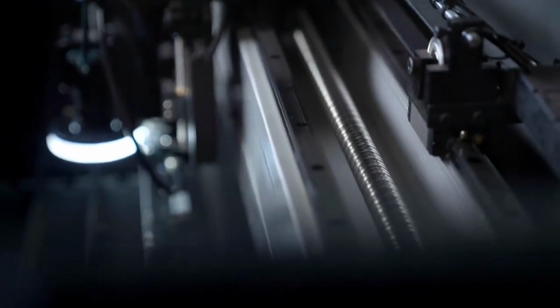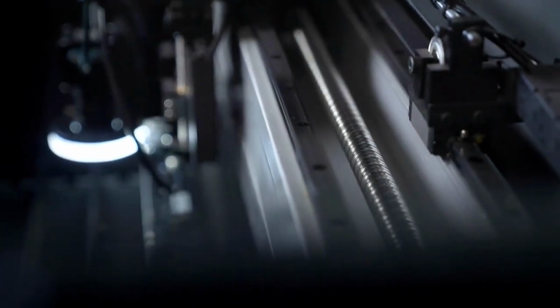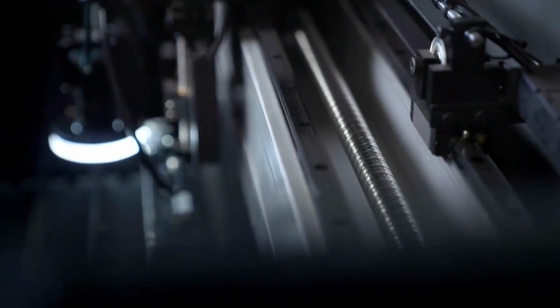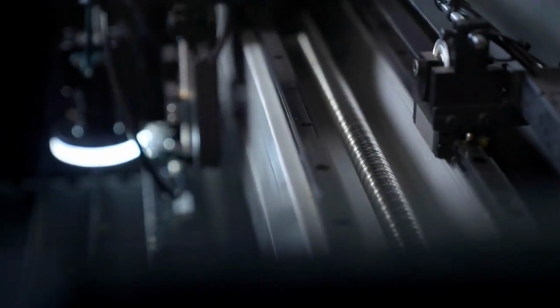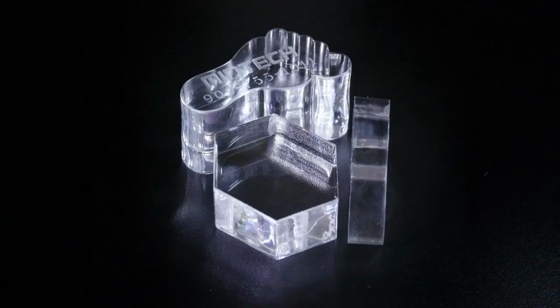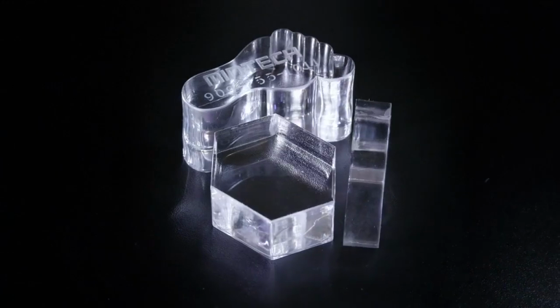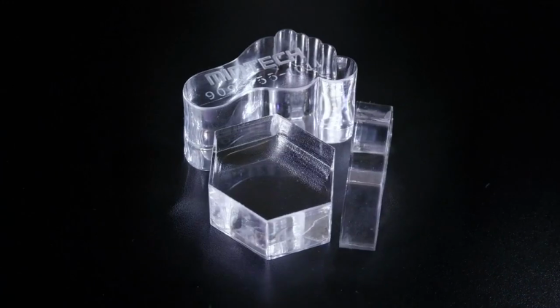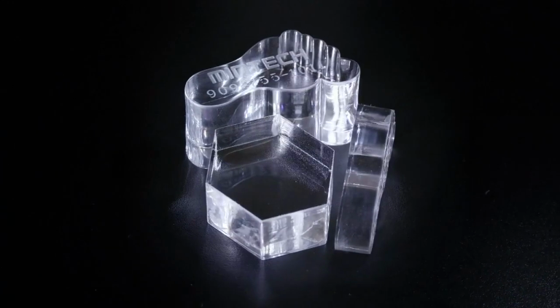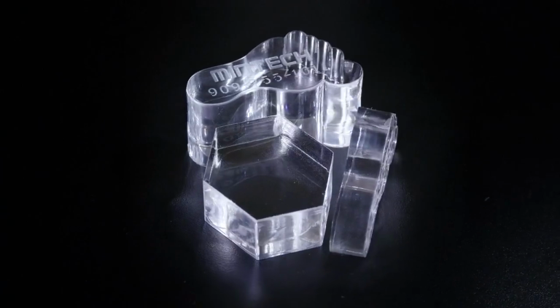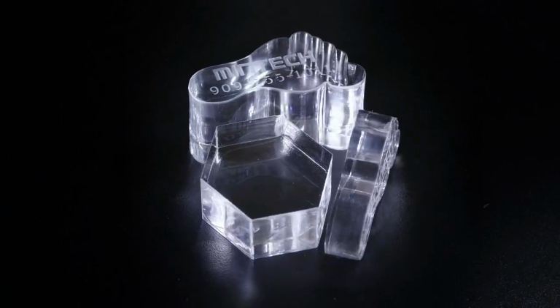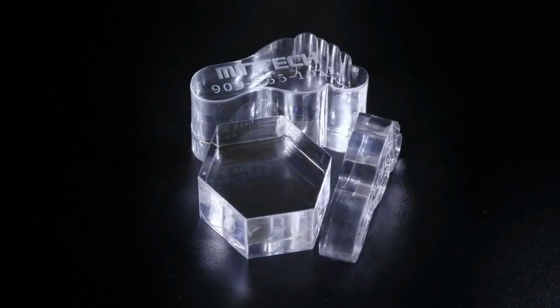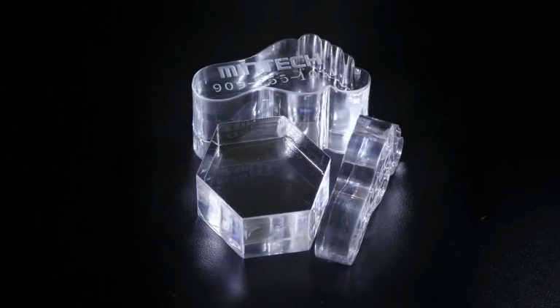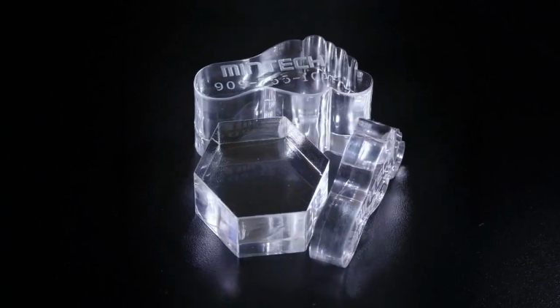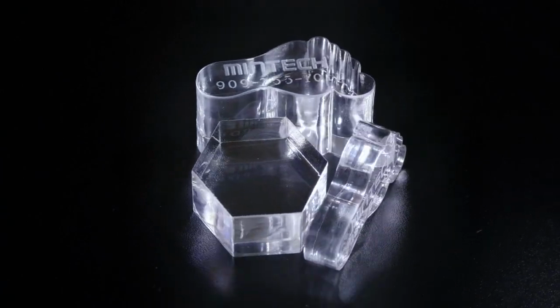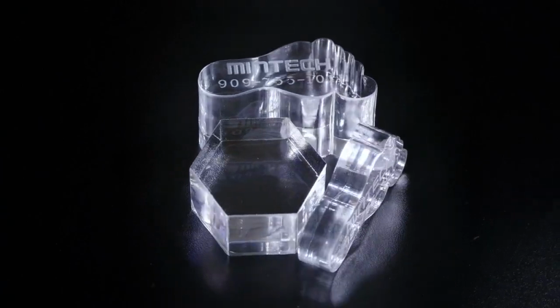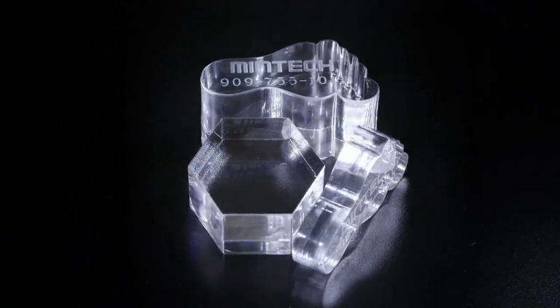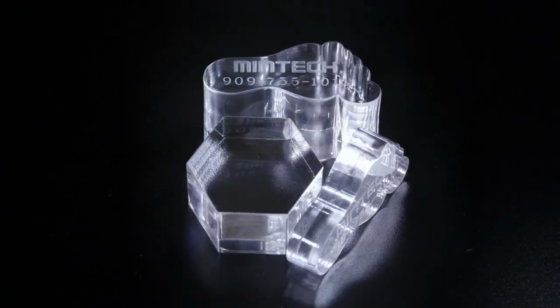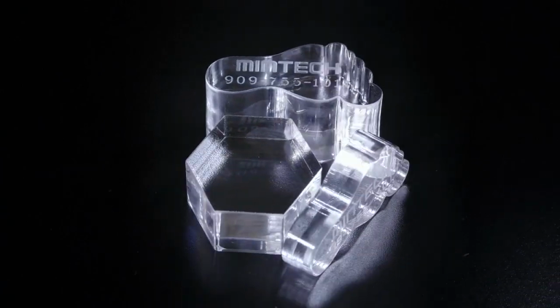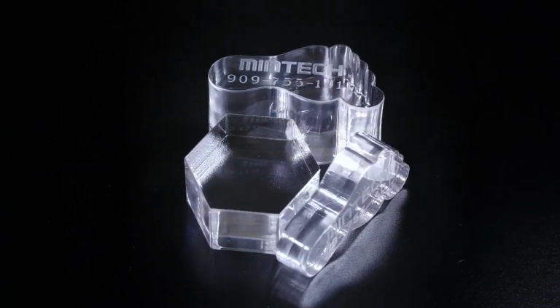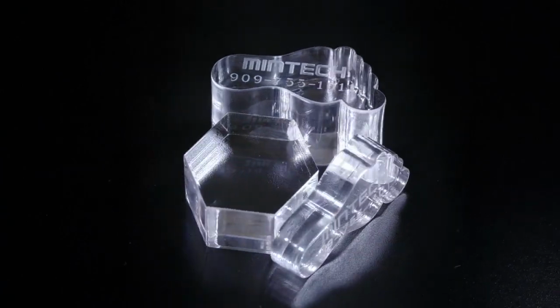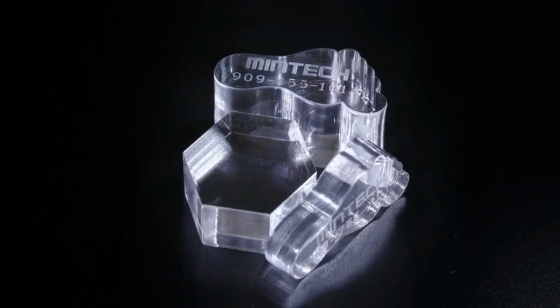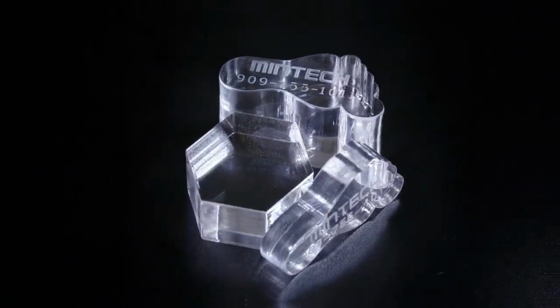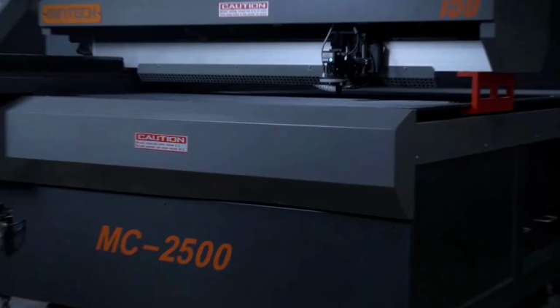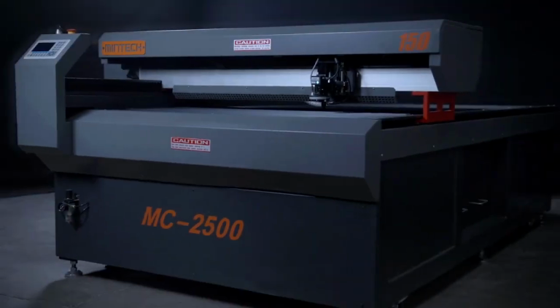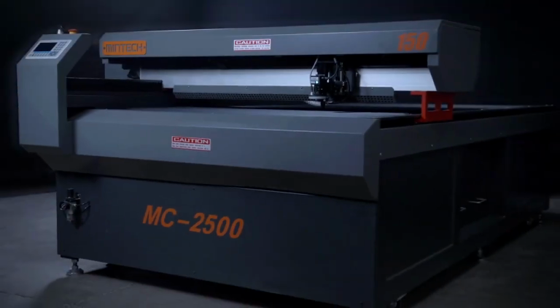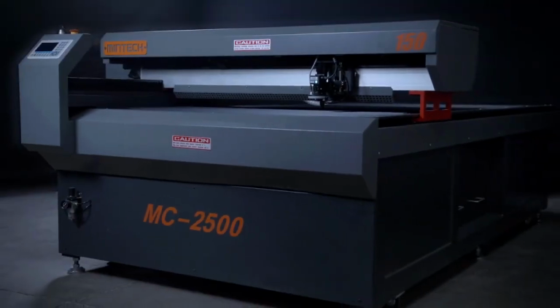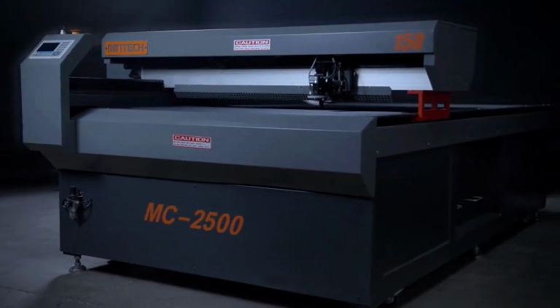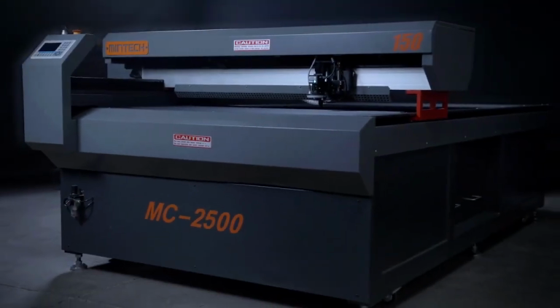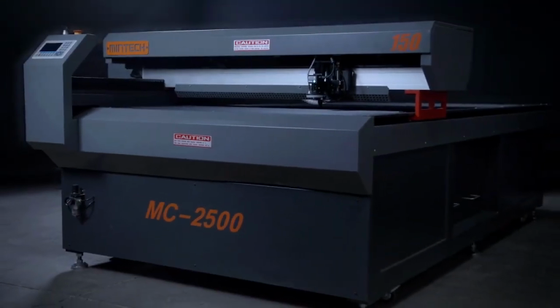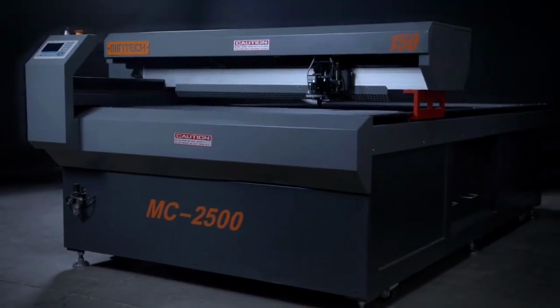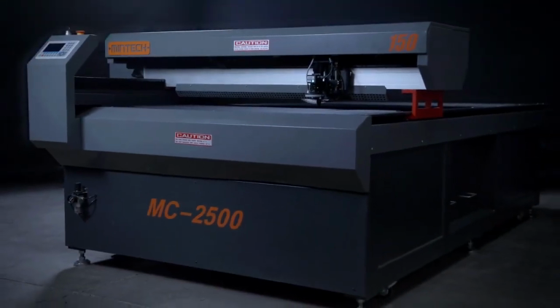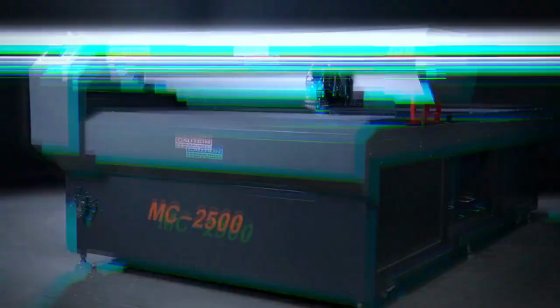Elevate your business with Mentec — it's the ultimate solution for all your laser cutting needs.